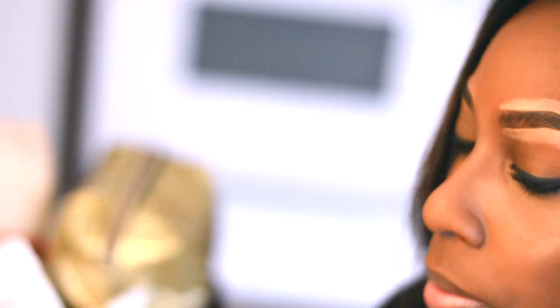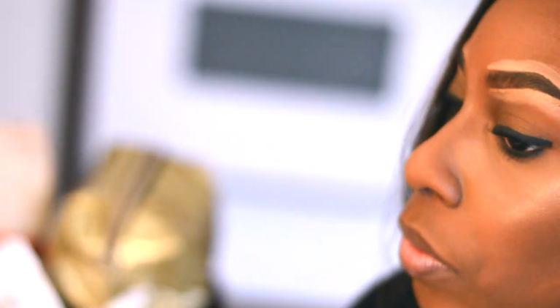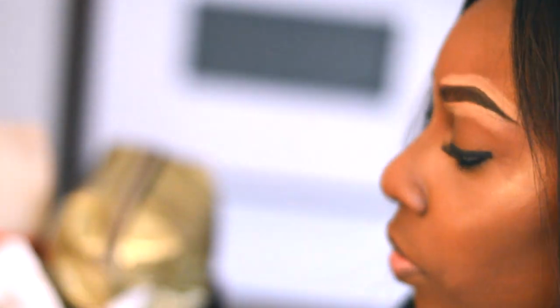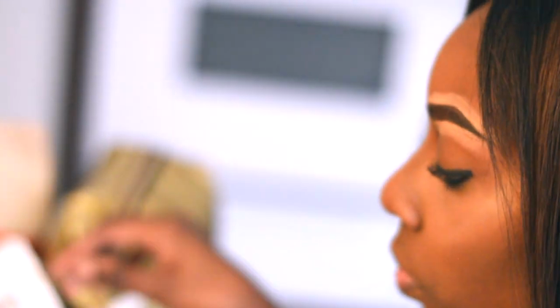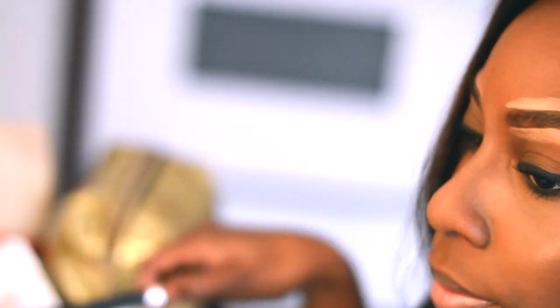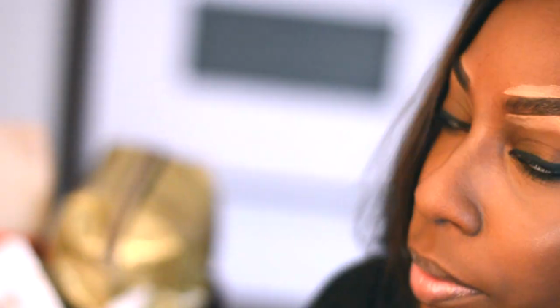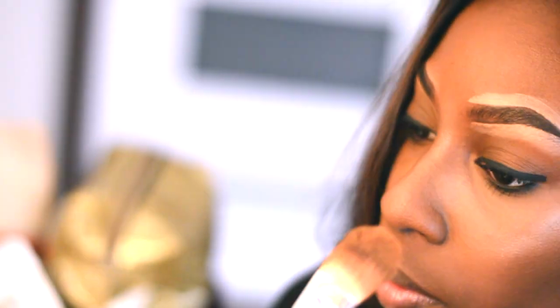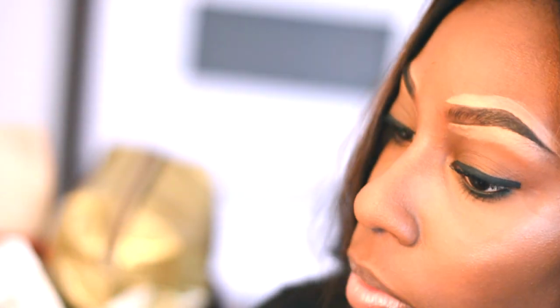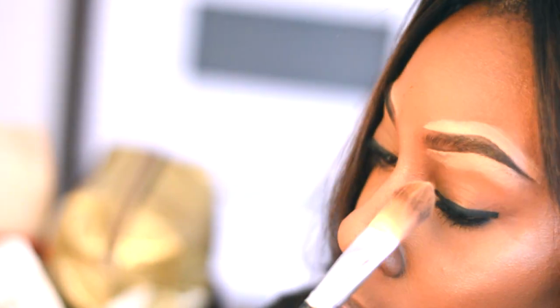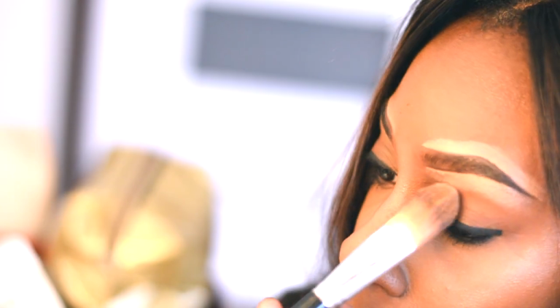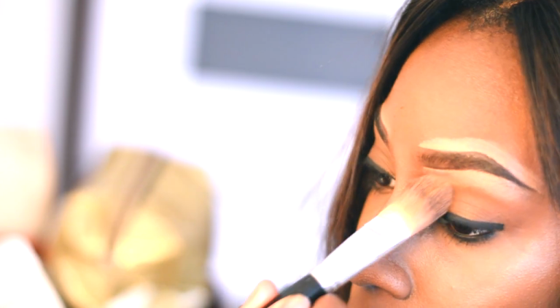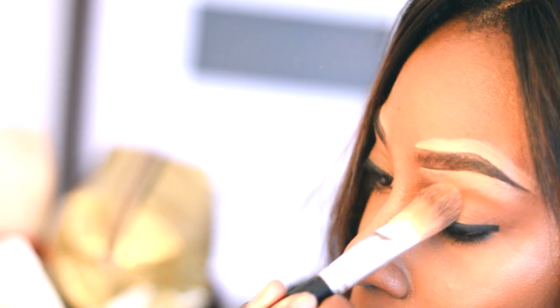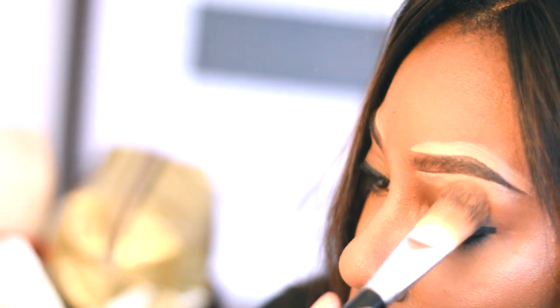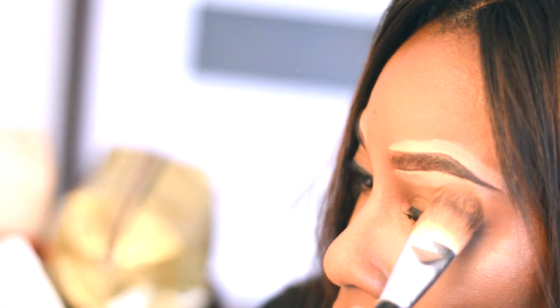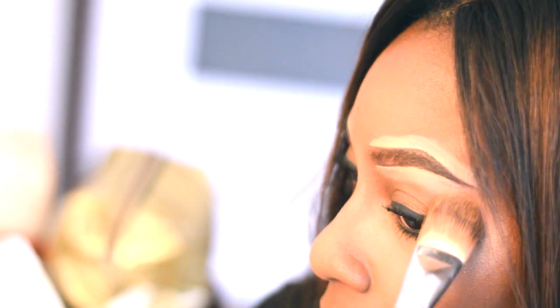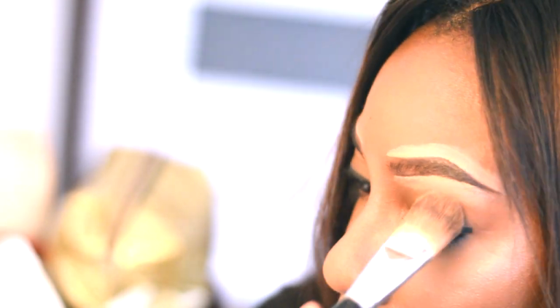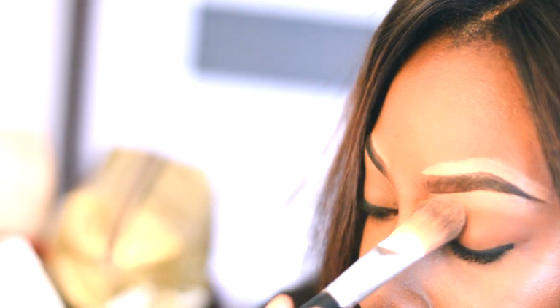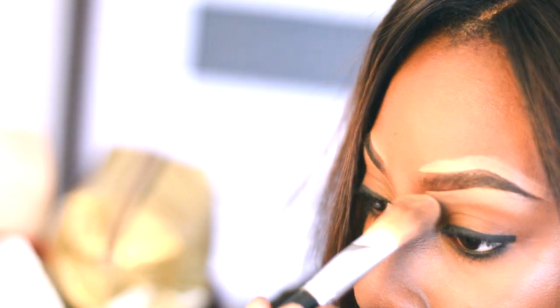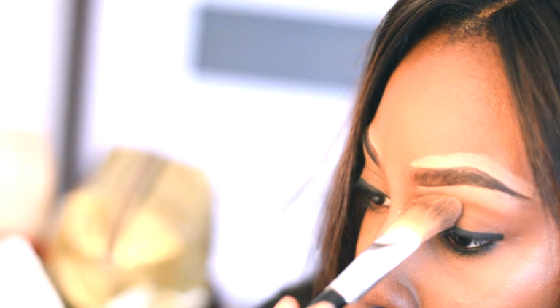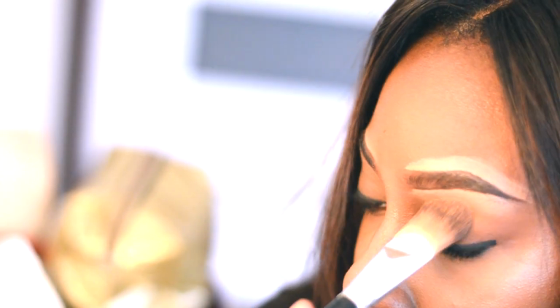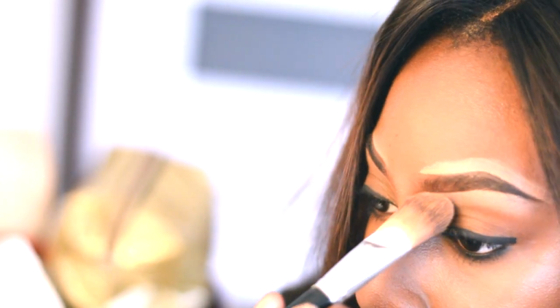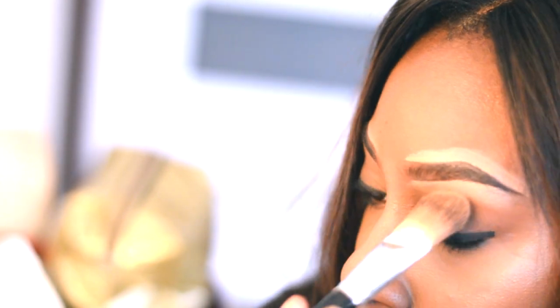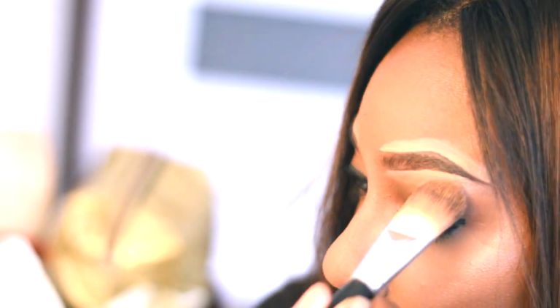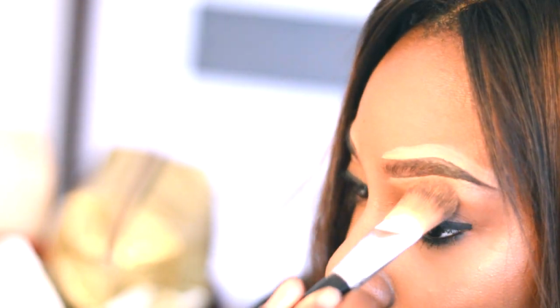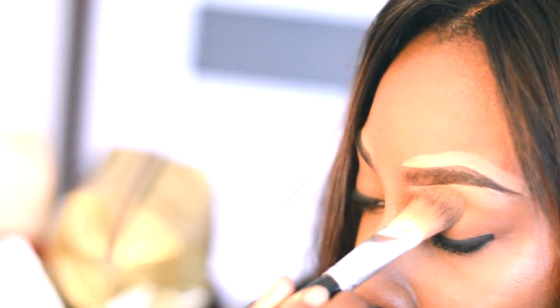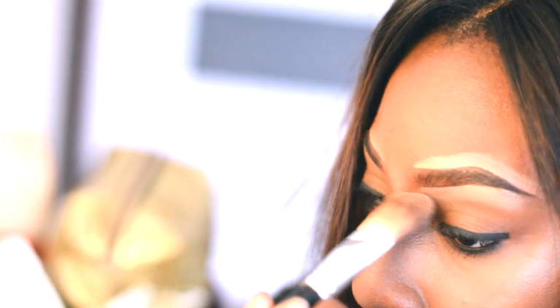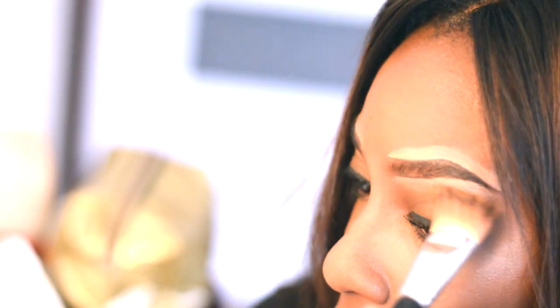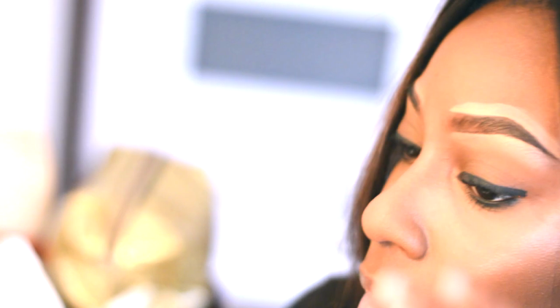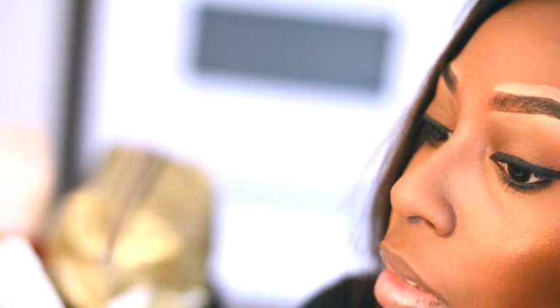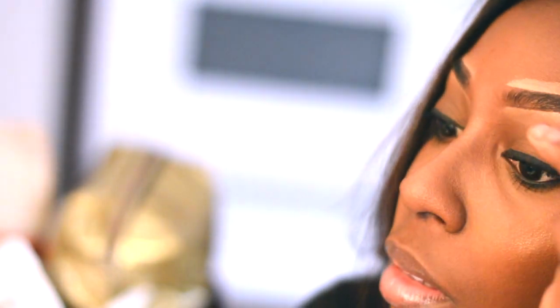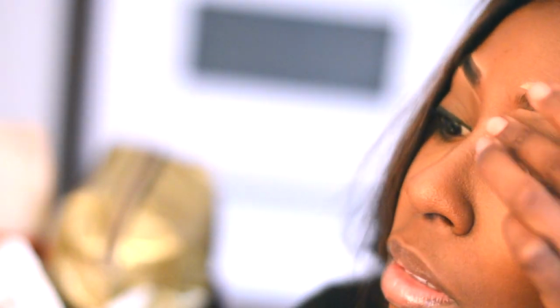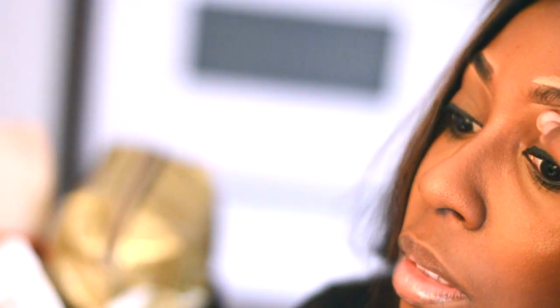I am someone who loves to put concealer on the top and bottom part of my brow. I feel like it still blends out pretty nicely with my skin. So after I put on my concealer to just clean up my brow, I'm just going to blend it out with a brush.